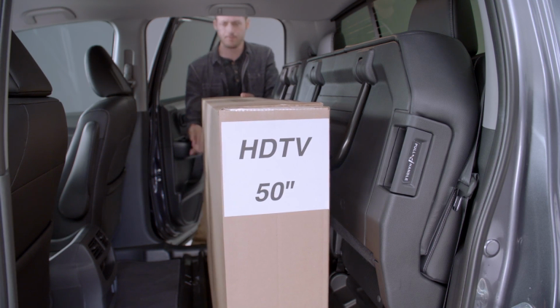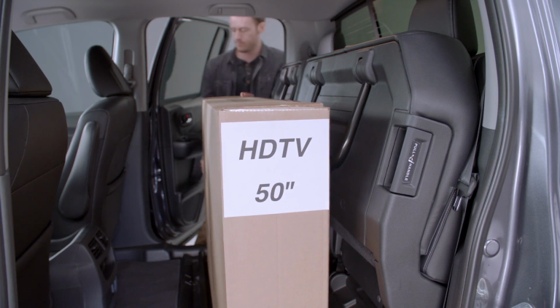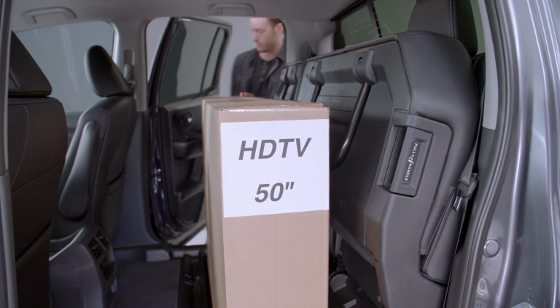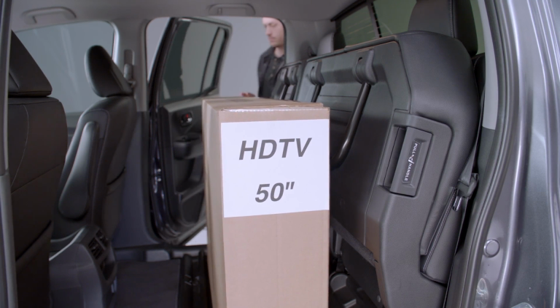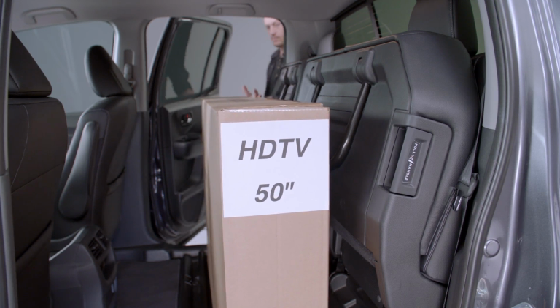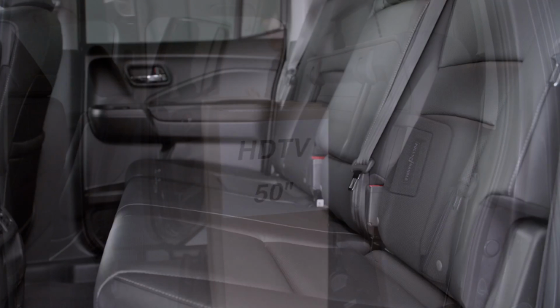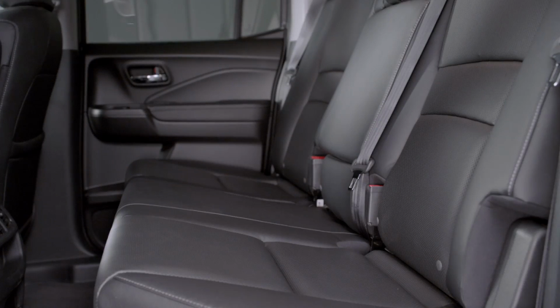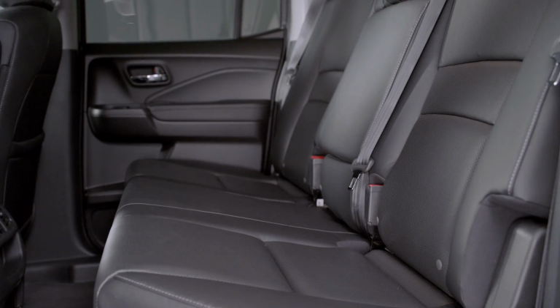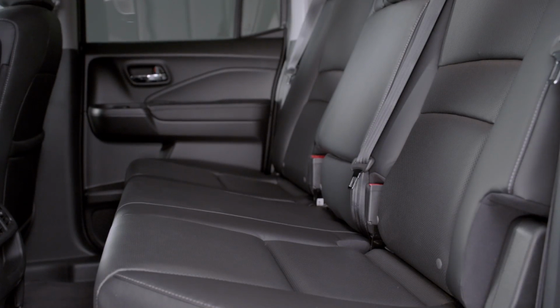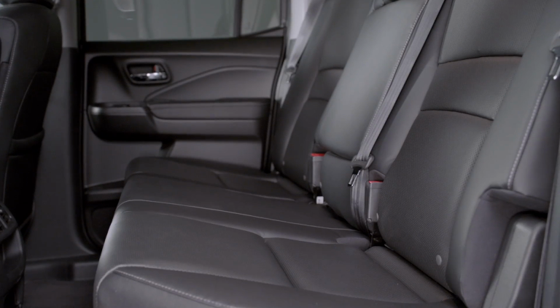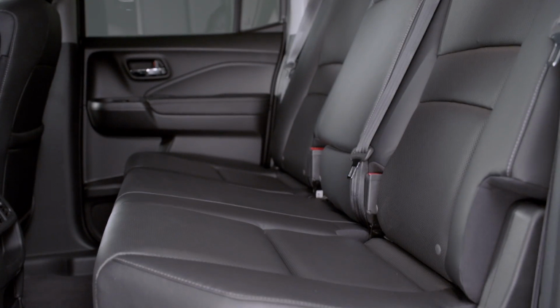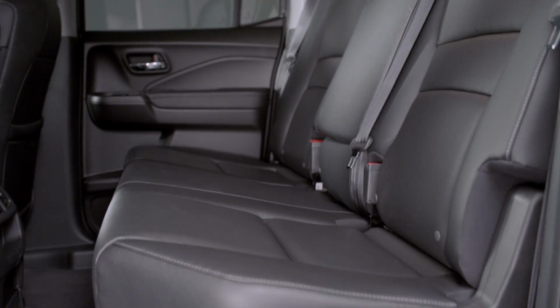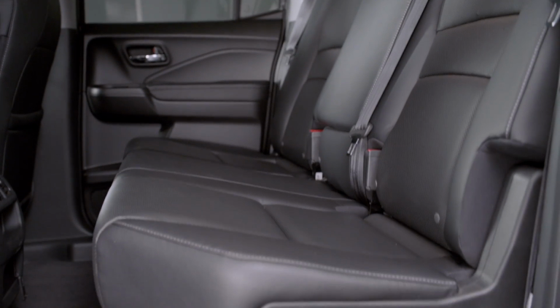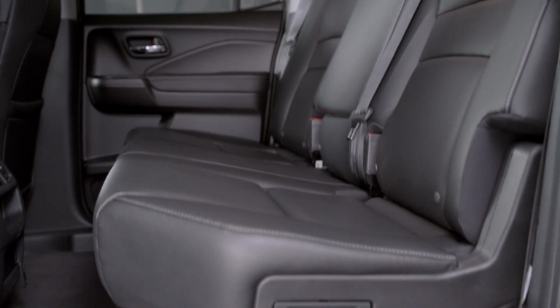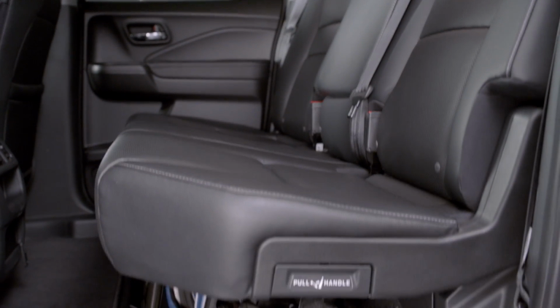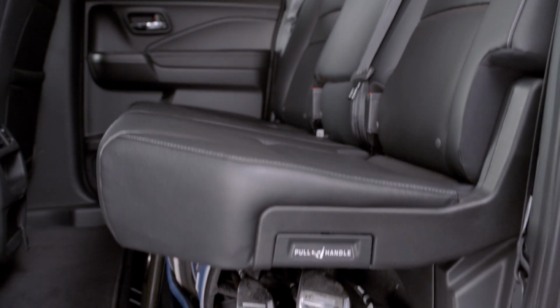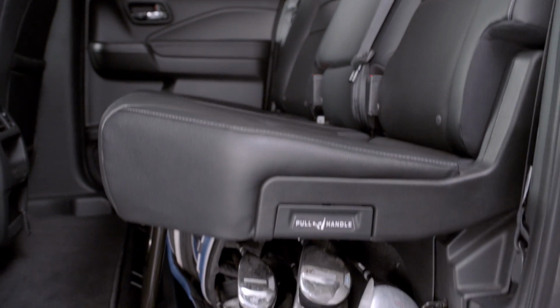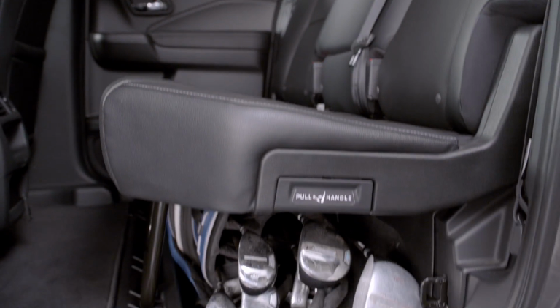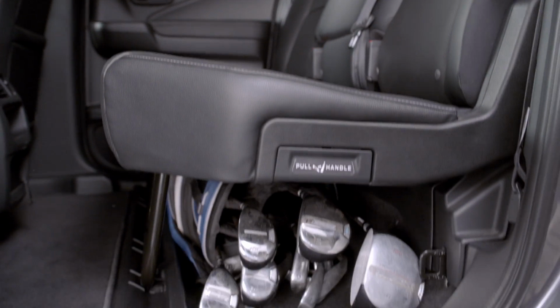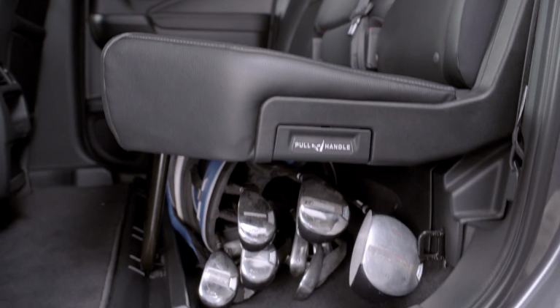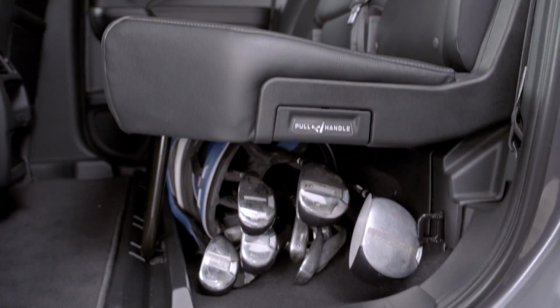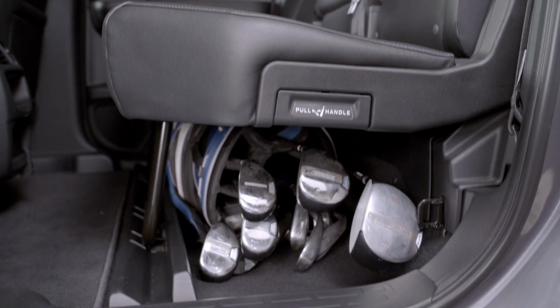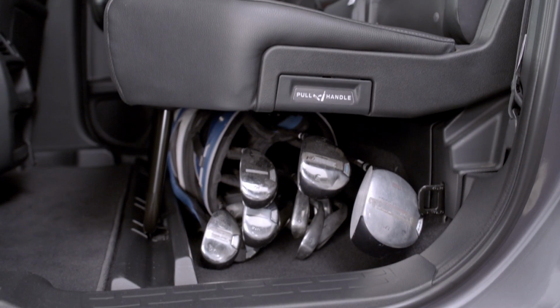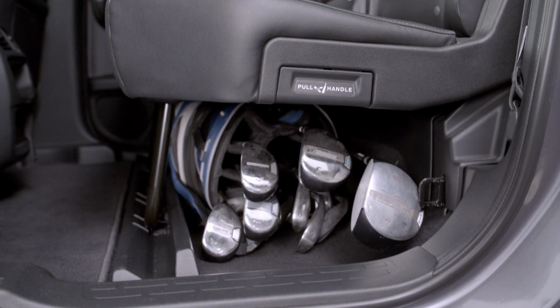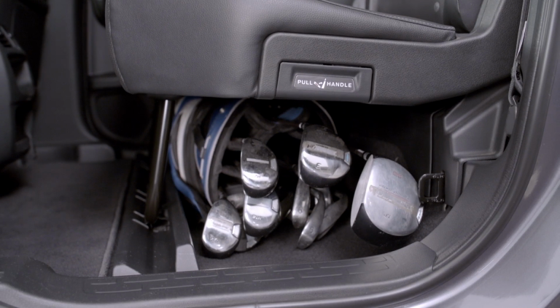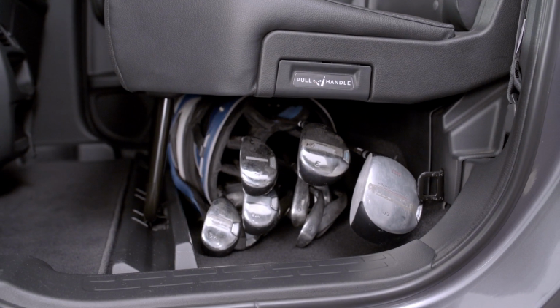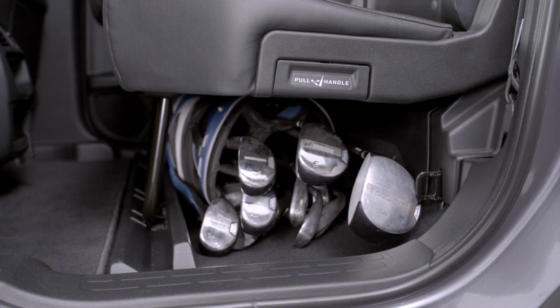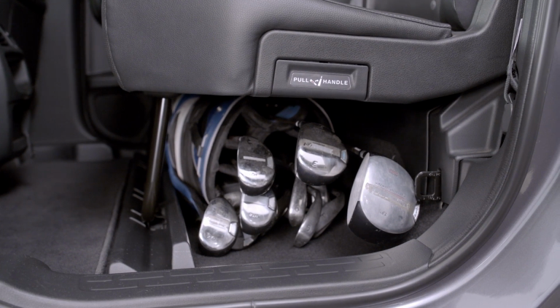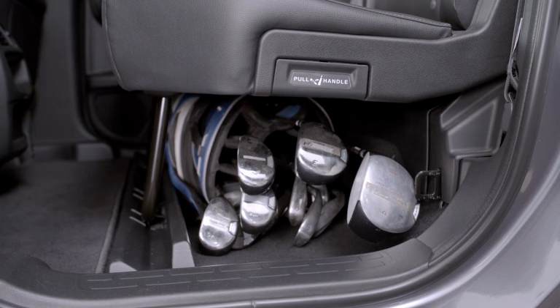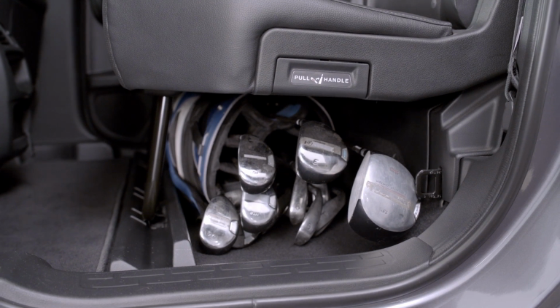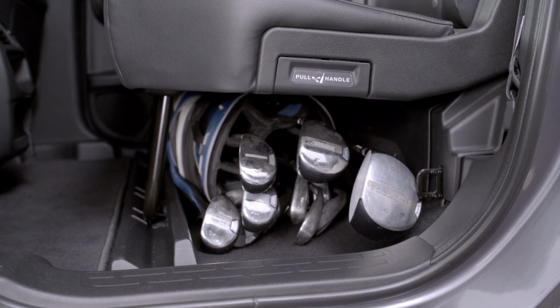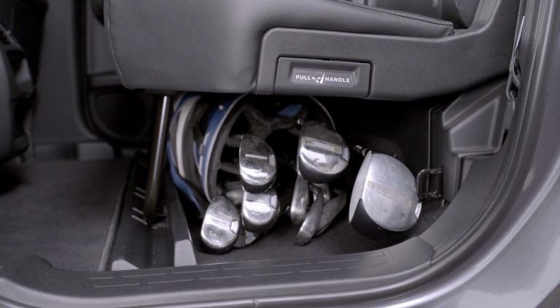Or you can store your golf bag or tools under the seat, keeping them out of sight and secure.